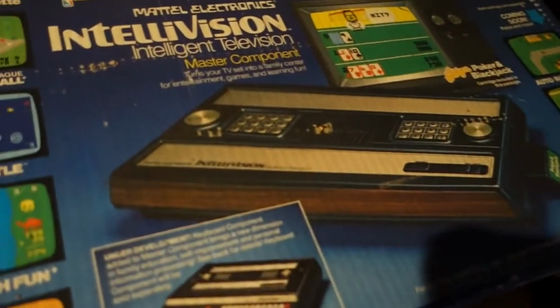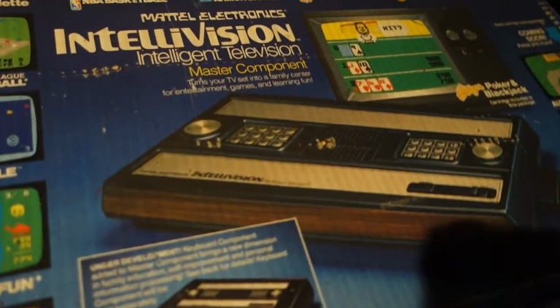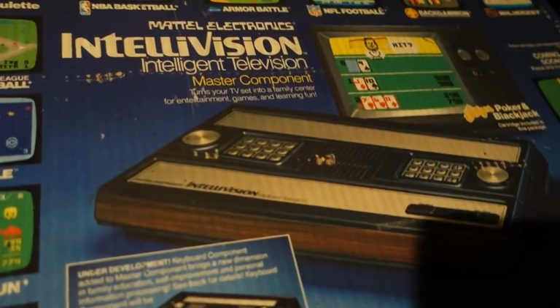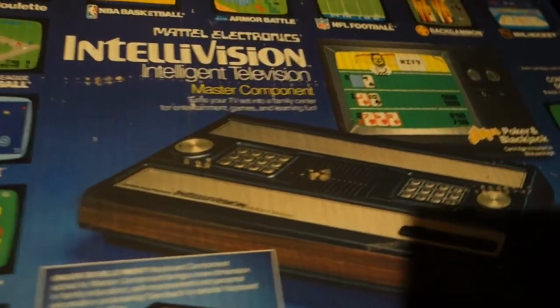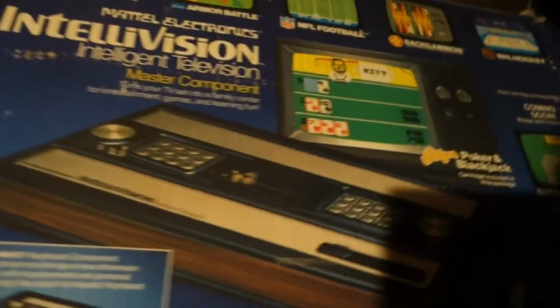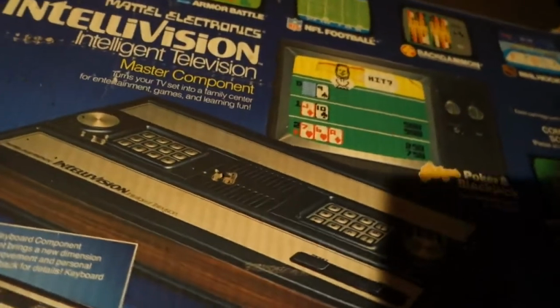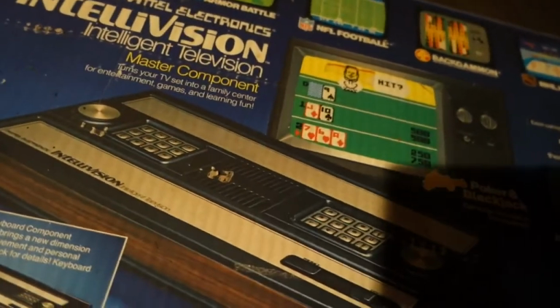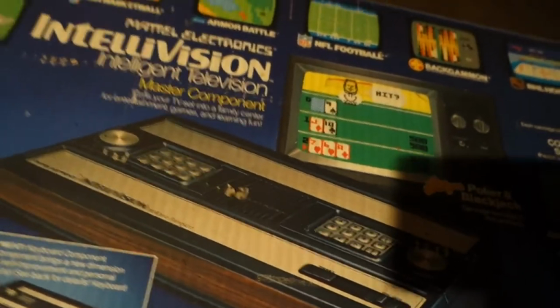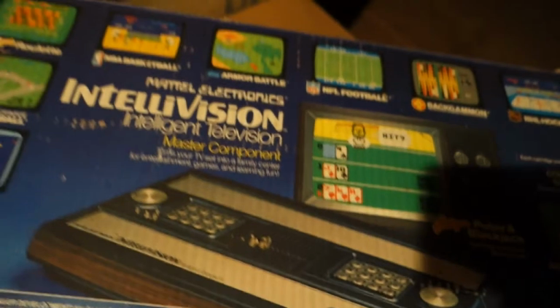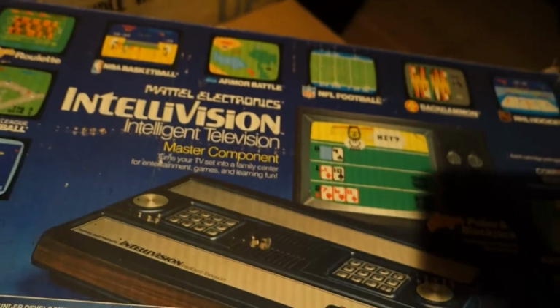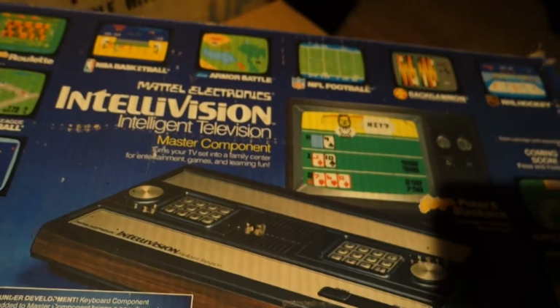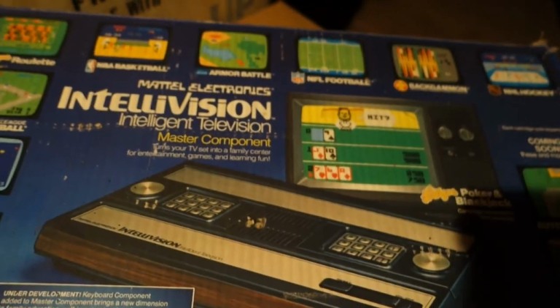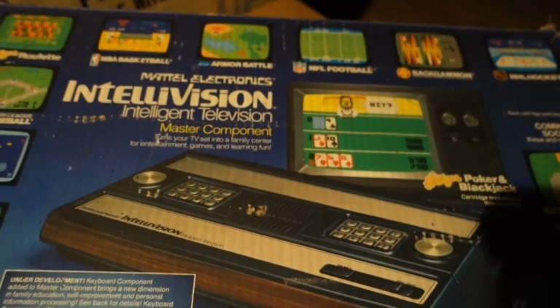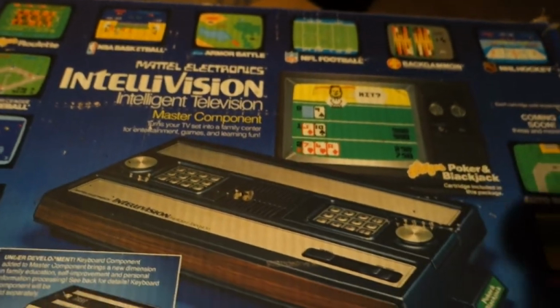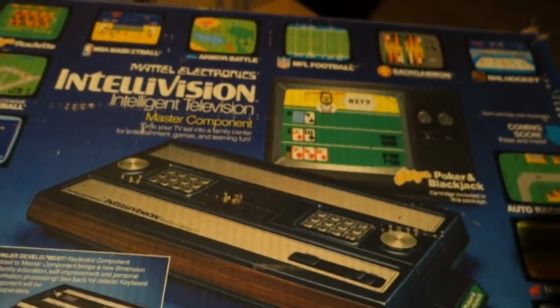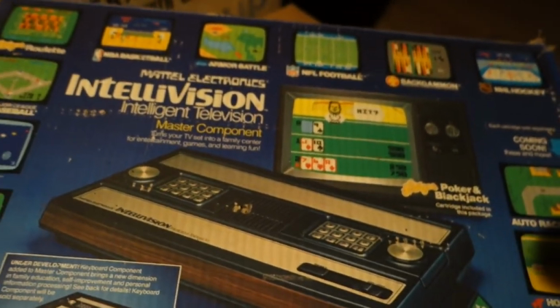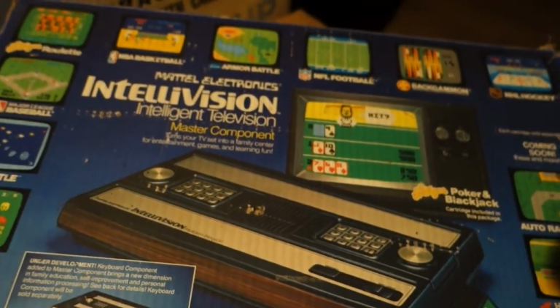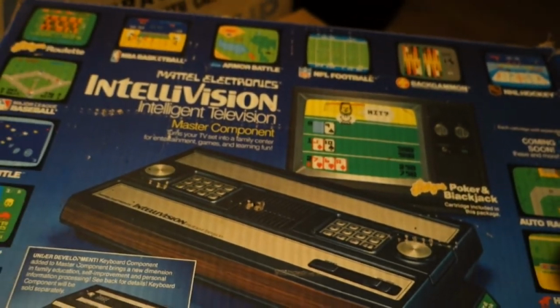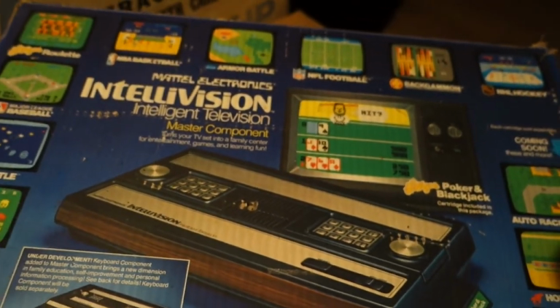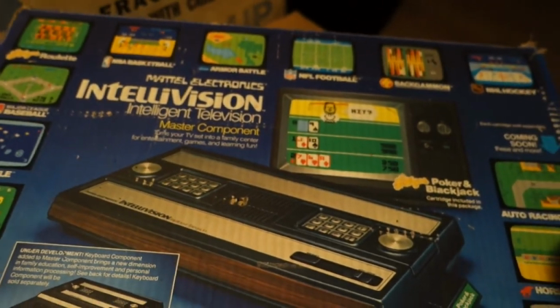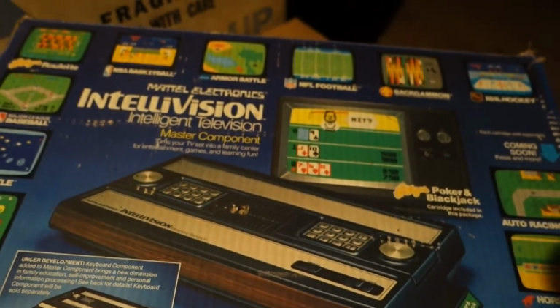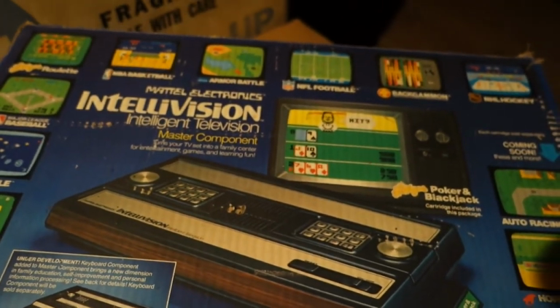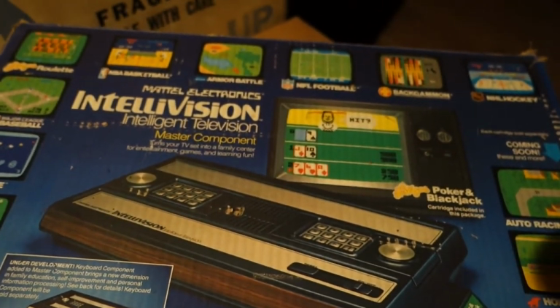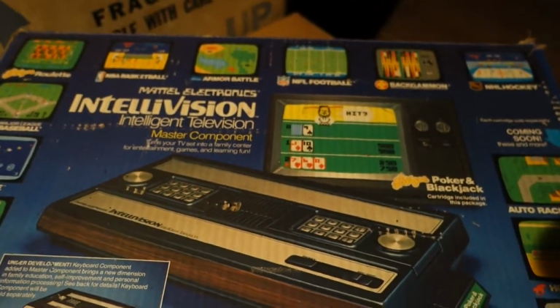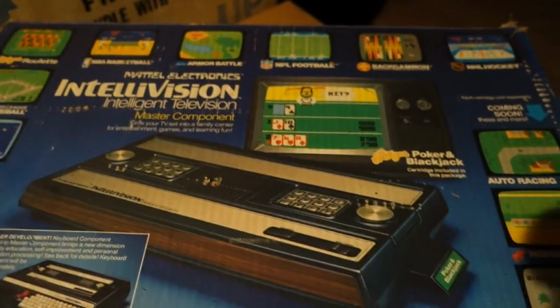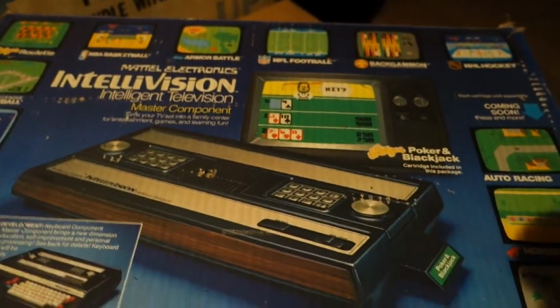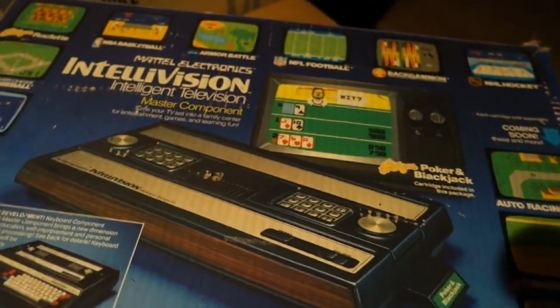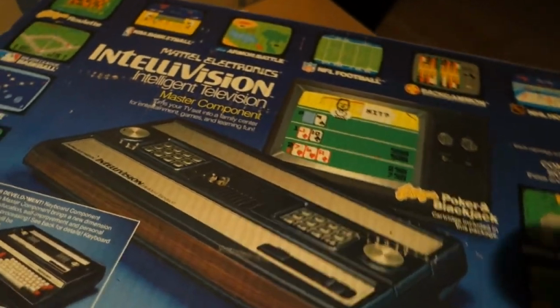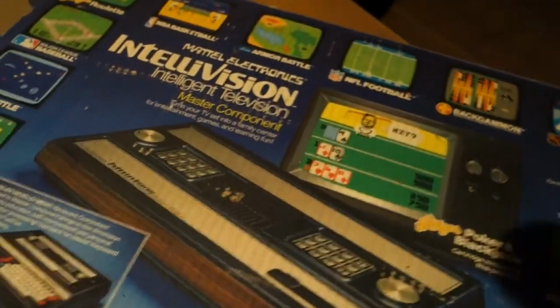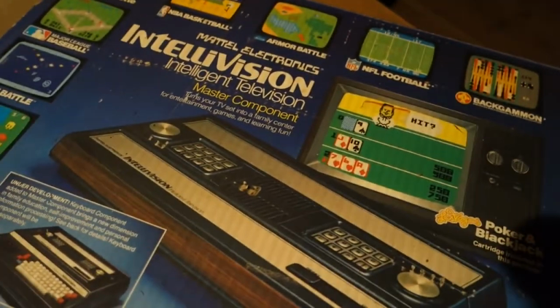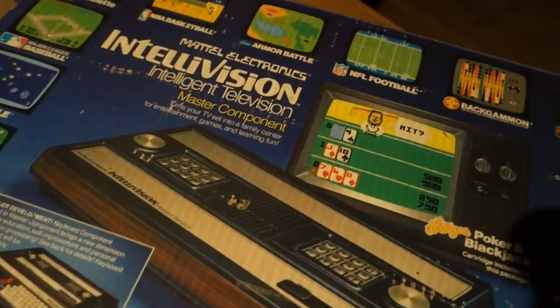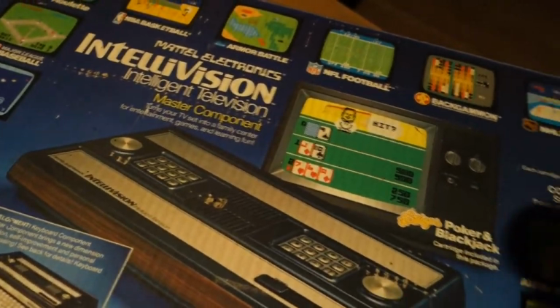Wow, it's in the box and everything, babe. I found it. Holy crap. Yeah, this is awesome.